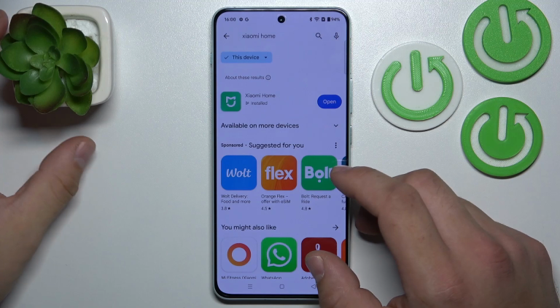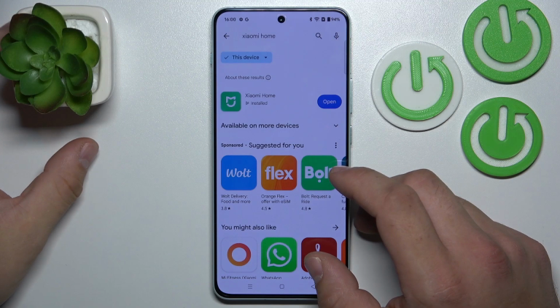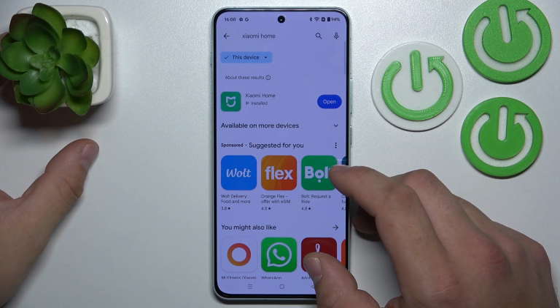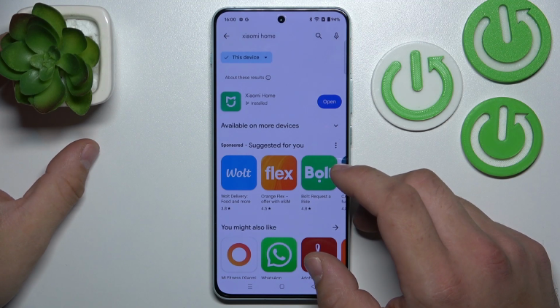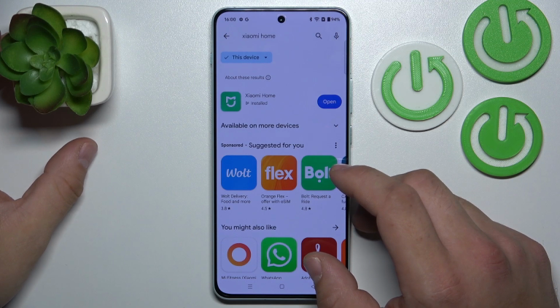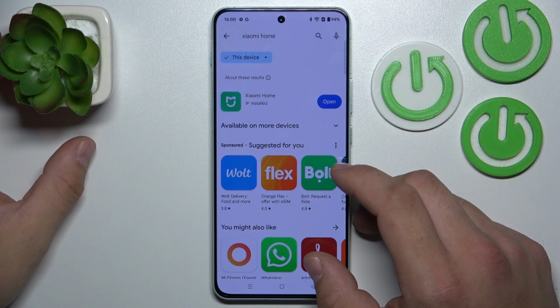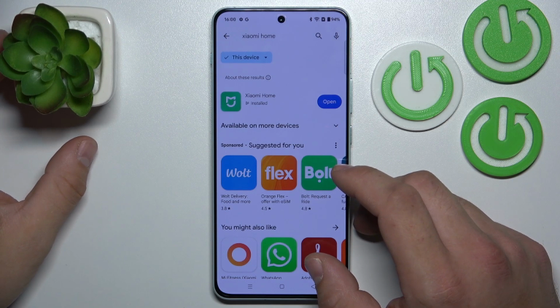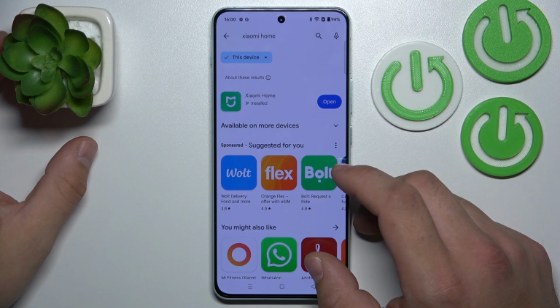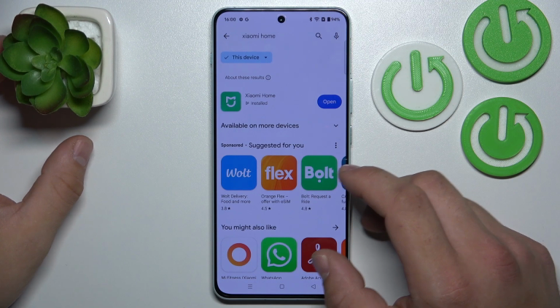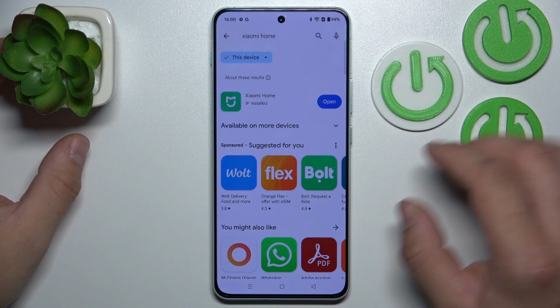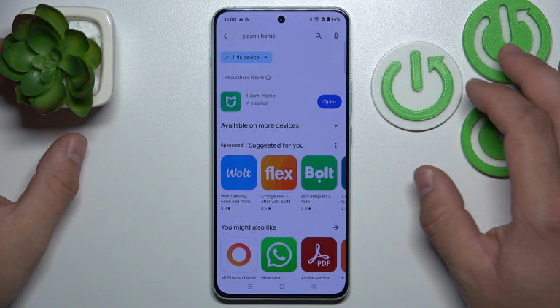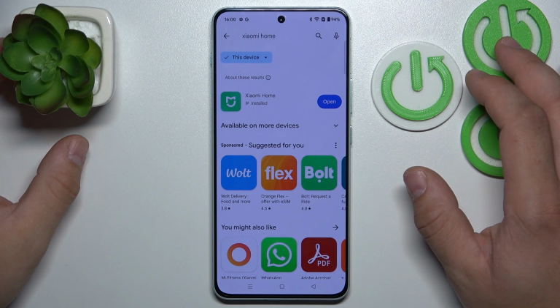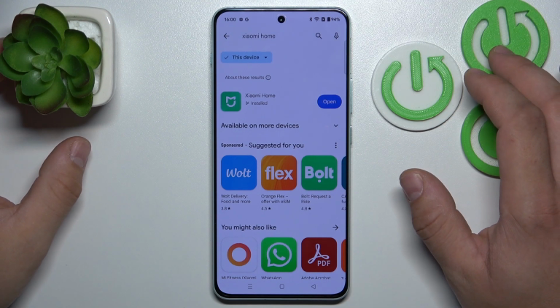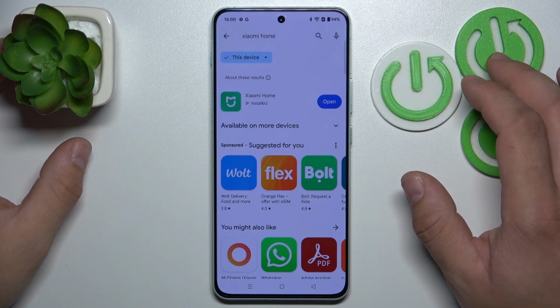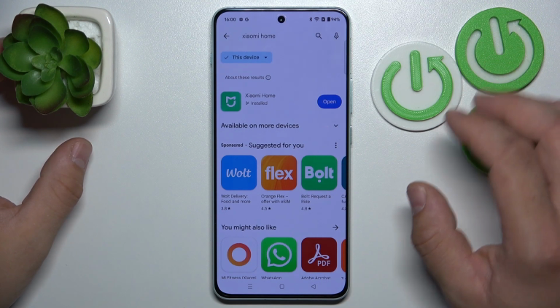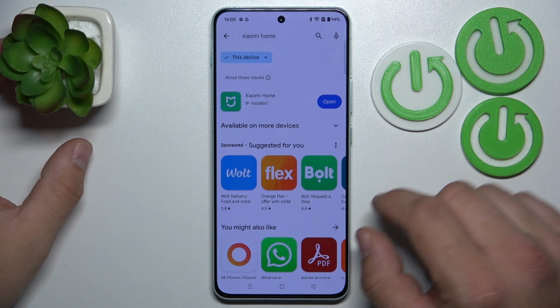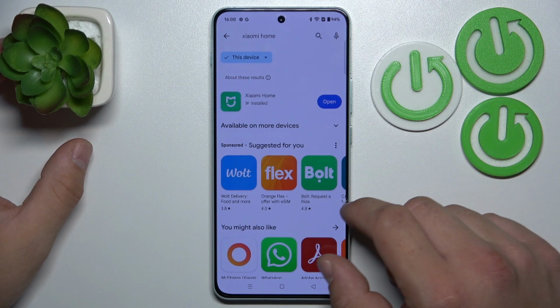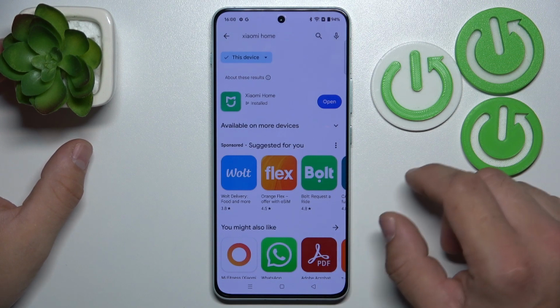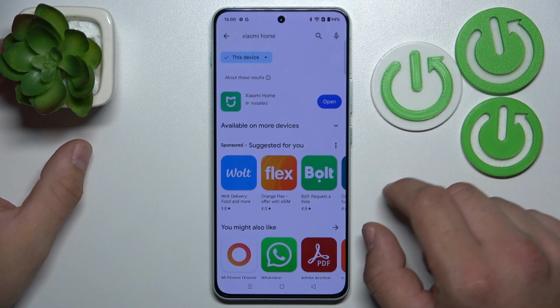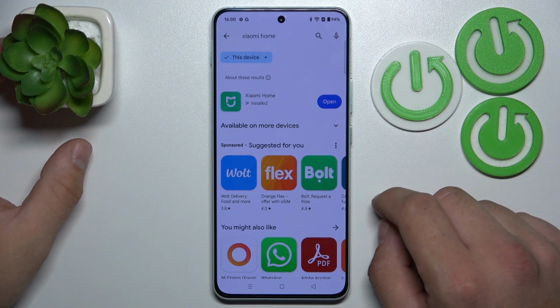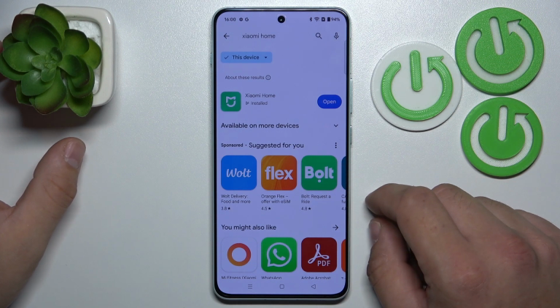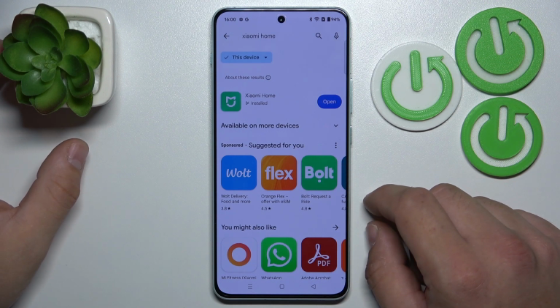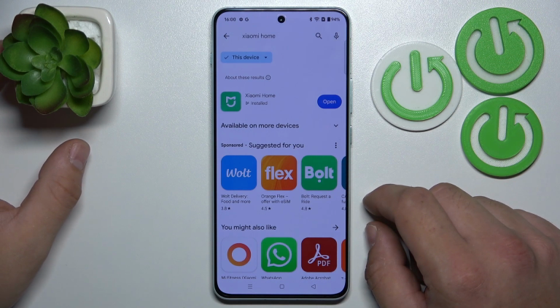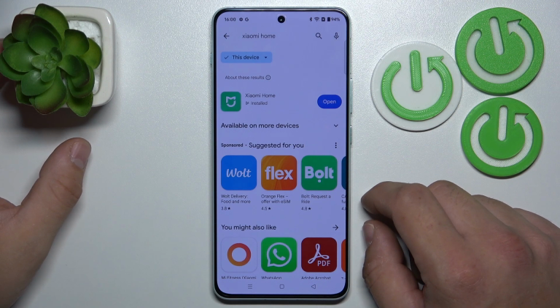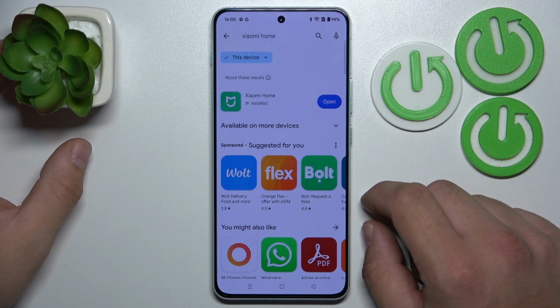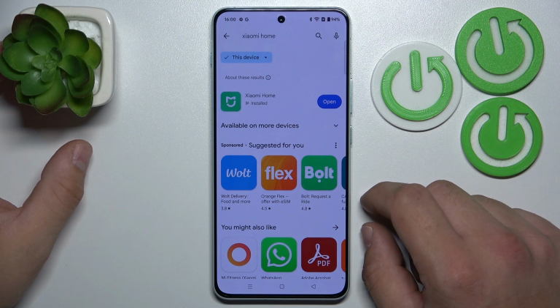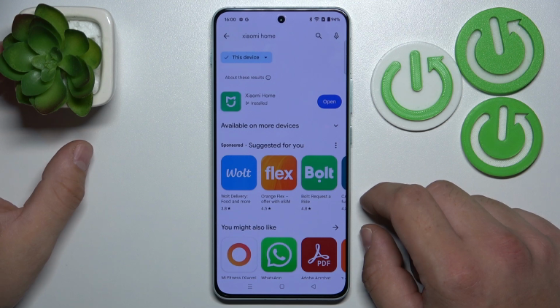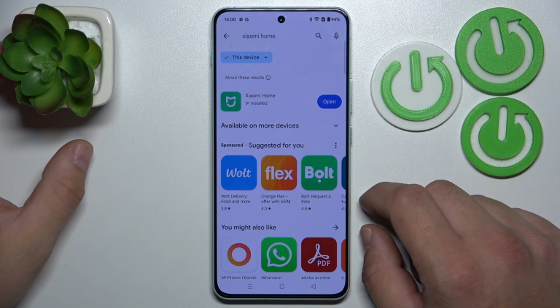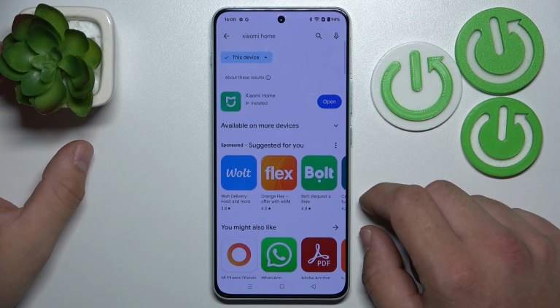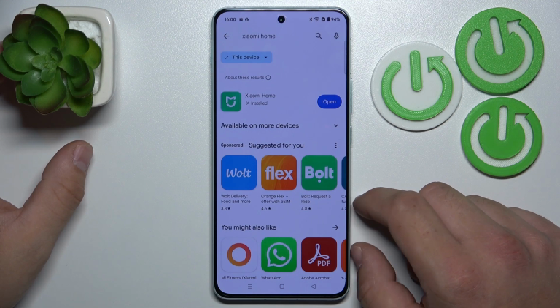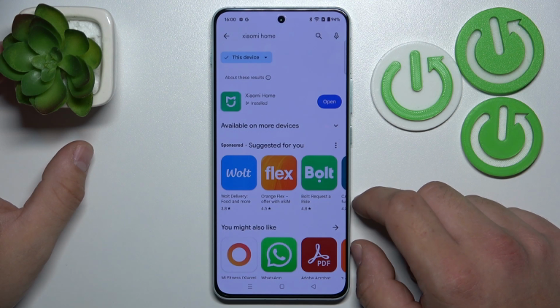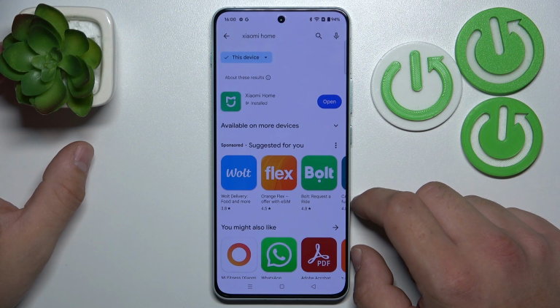Hello, HardRossetInfo speaking today. In this video I'll show you how to connect your Xiaomi Scooter 3 with the app.